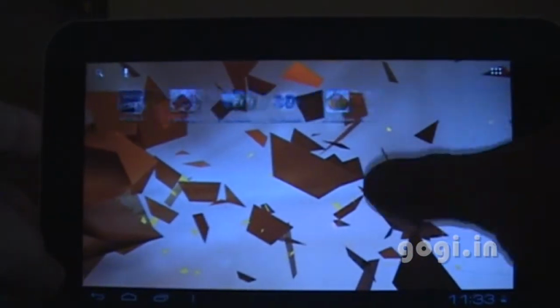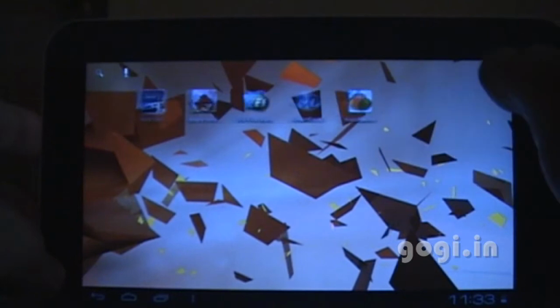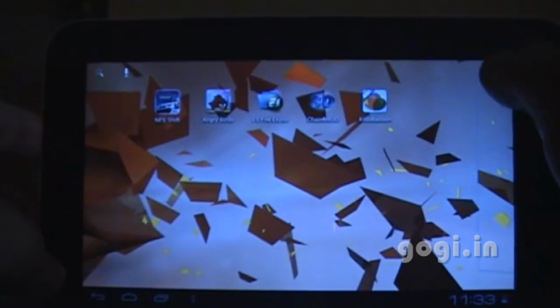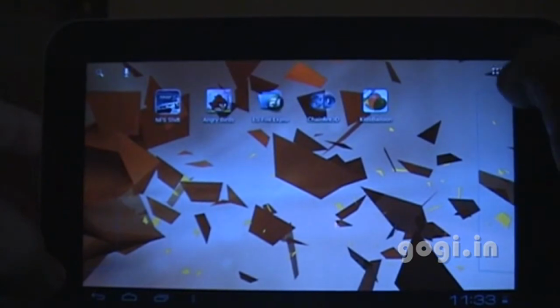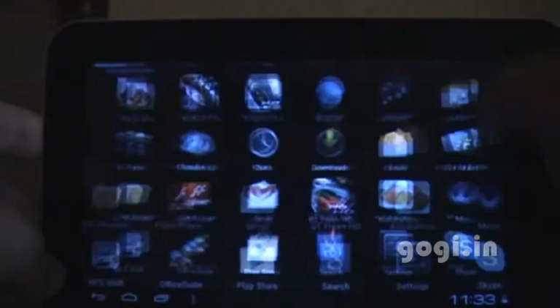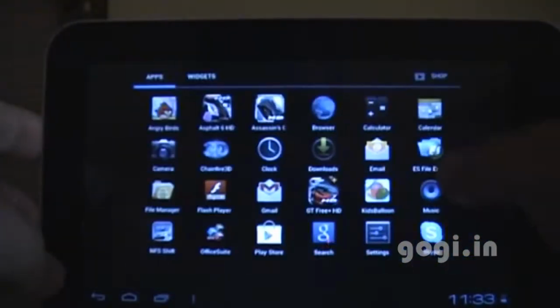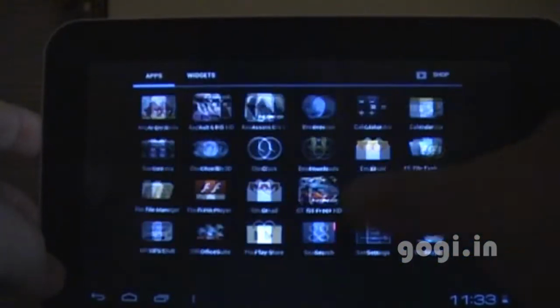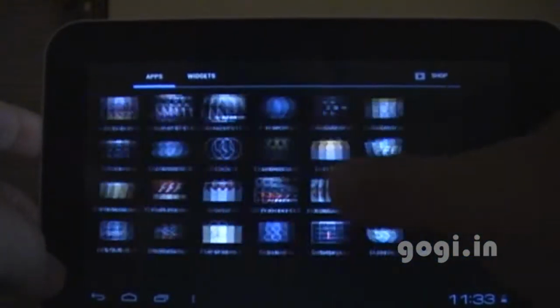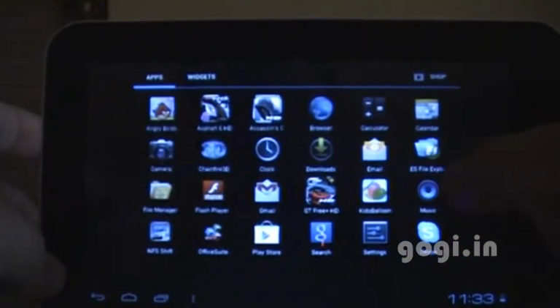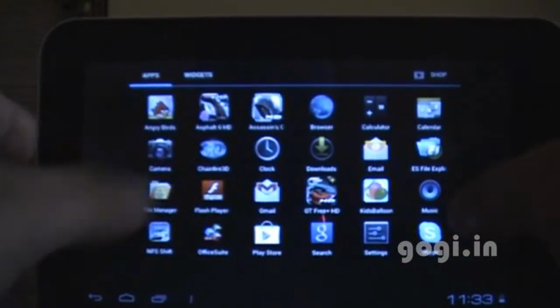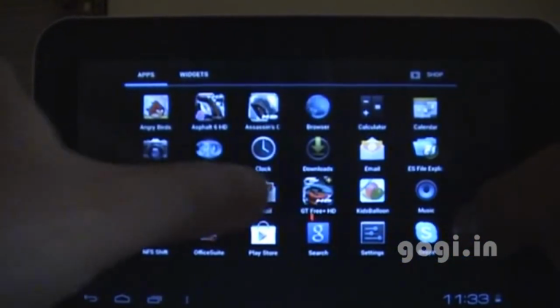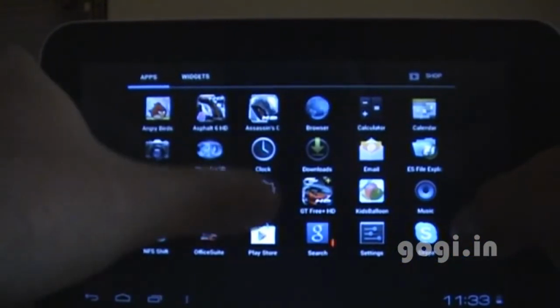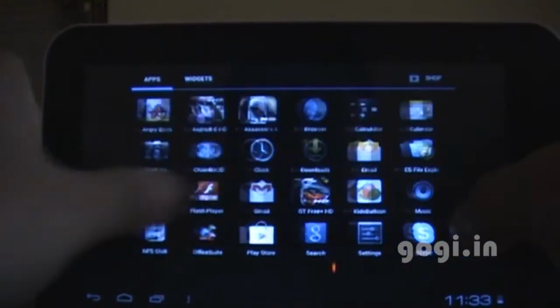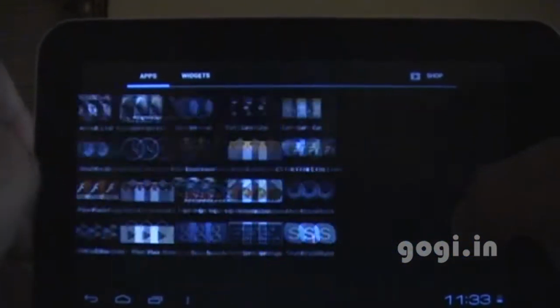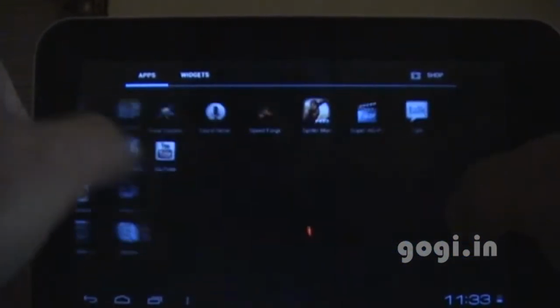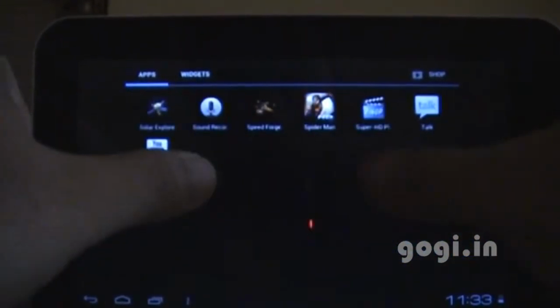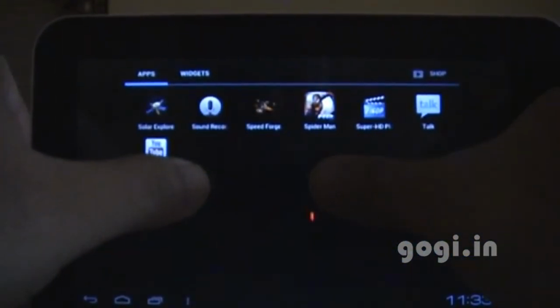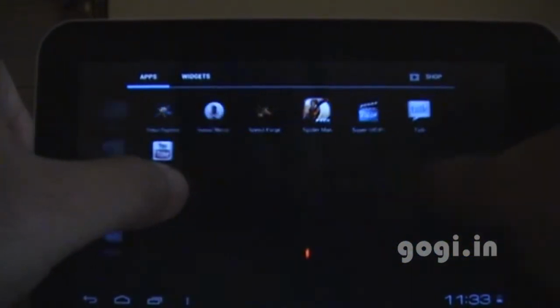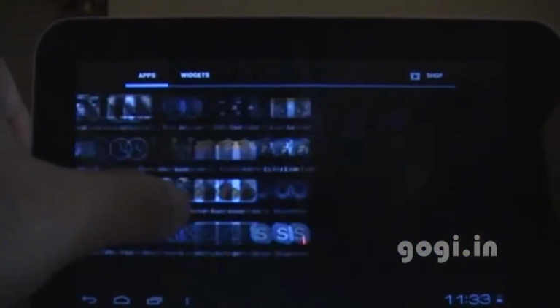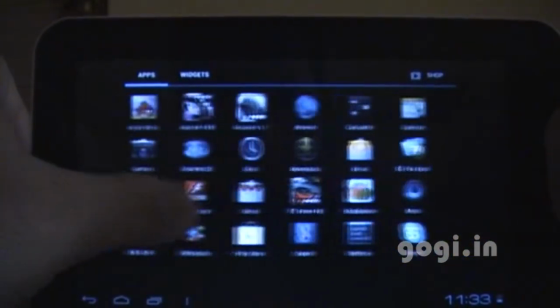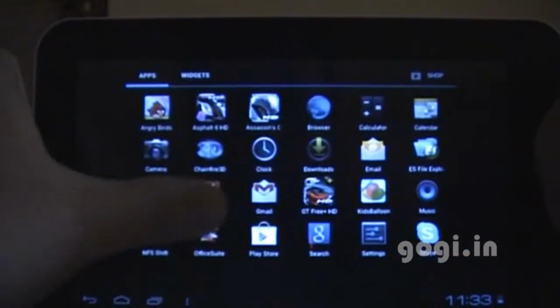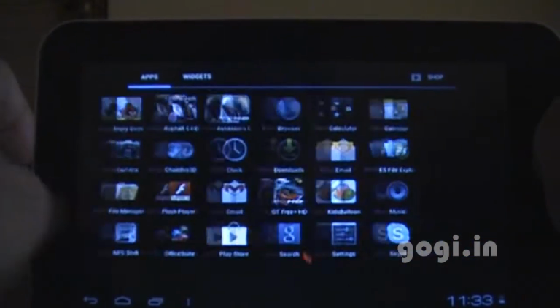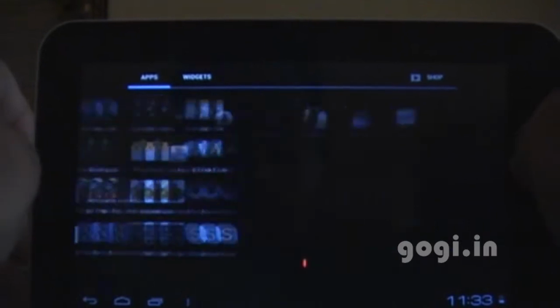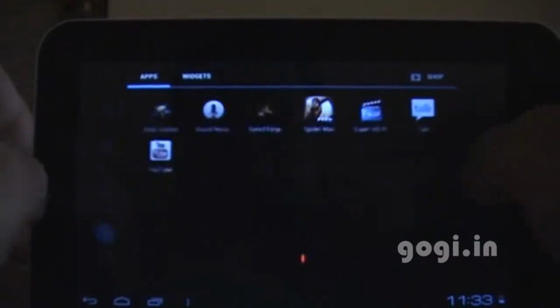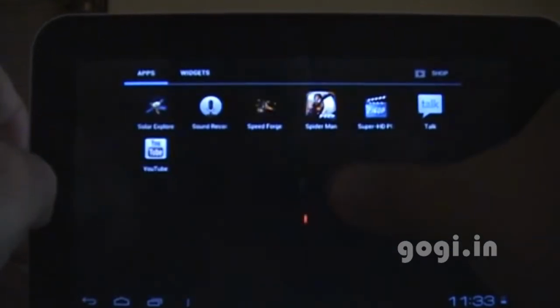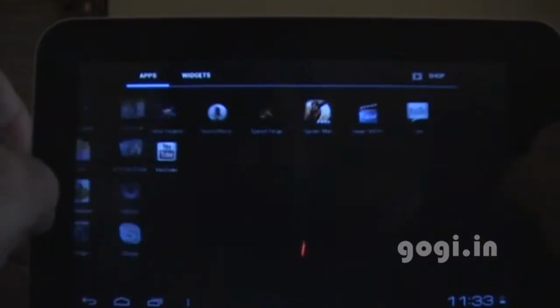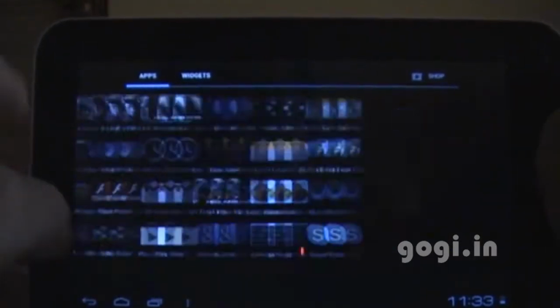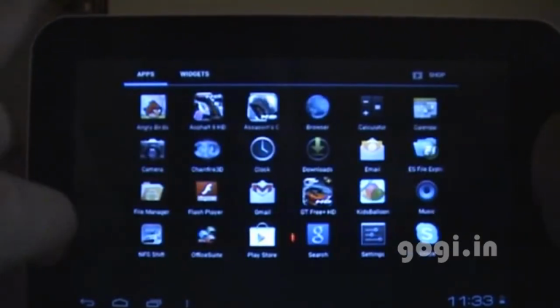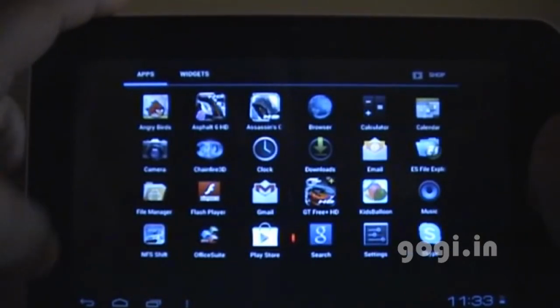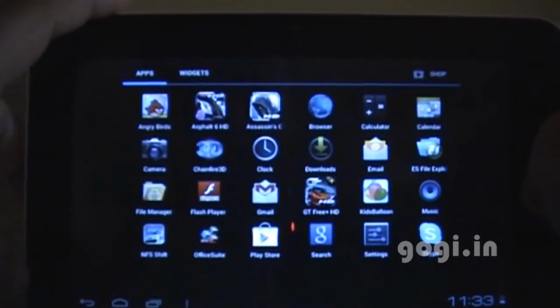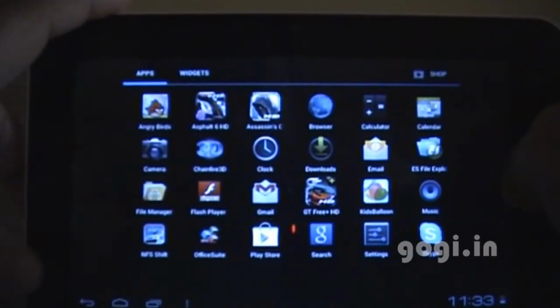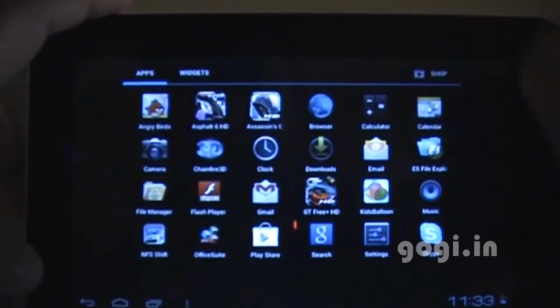Now I'll just check the touch screen. No problem with the touch screen. Perfect.